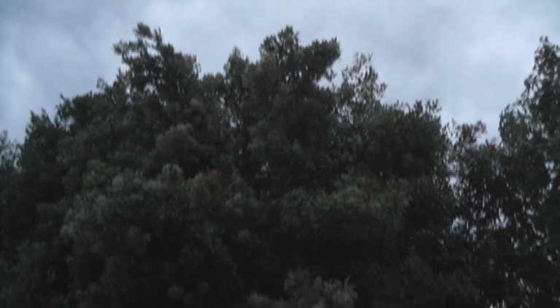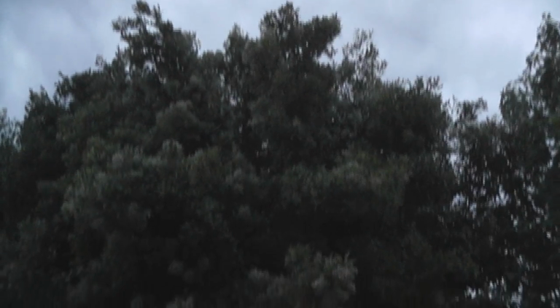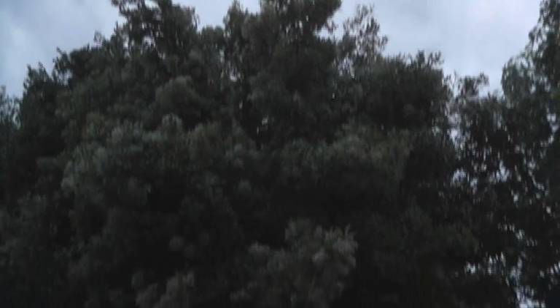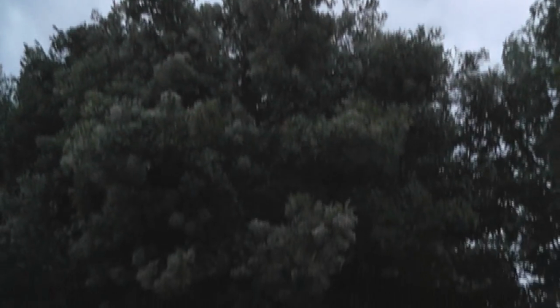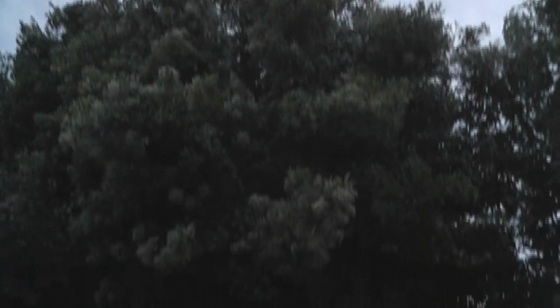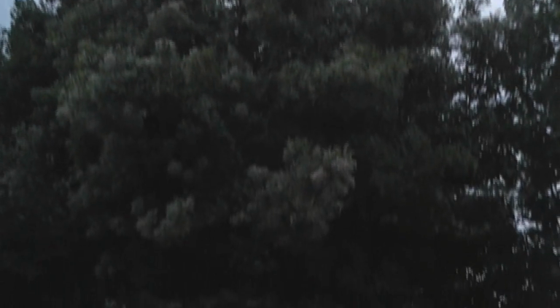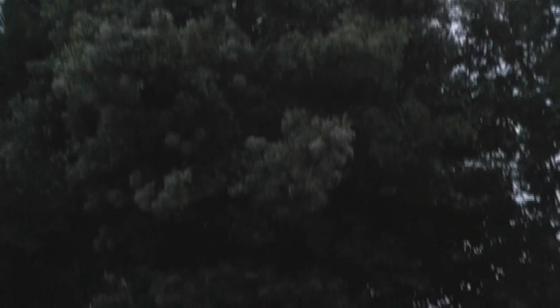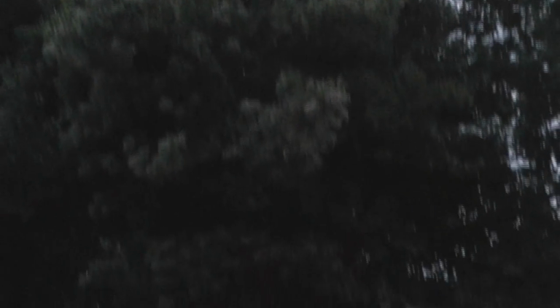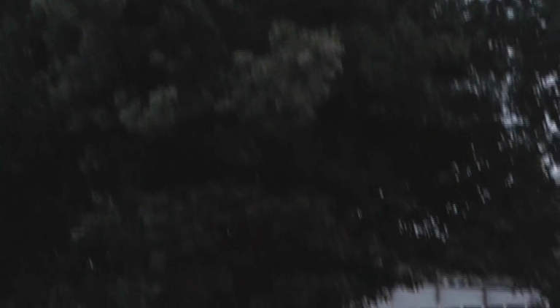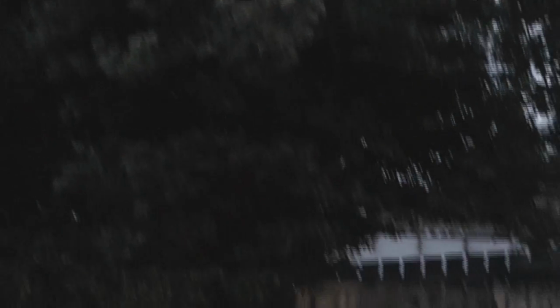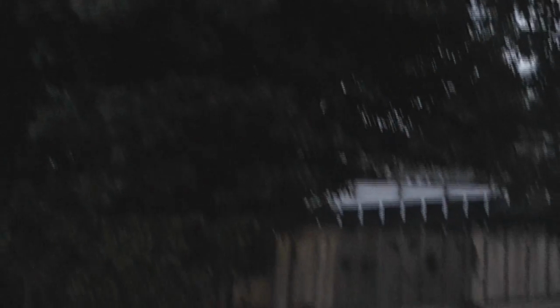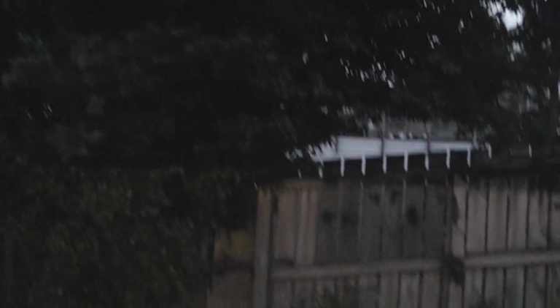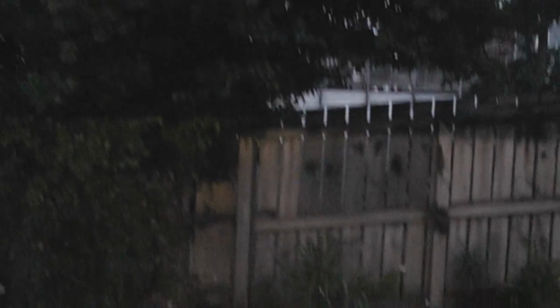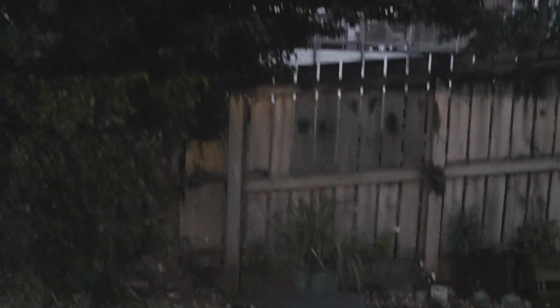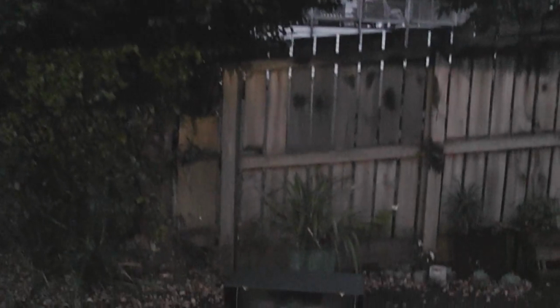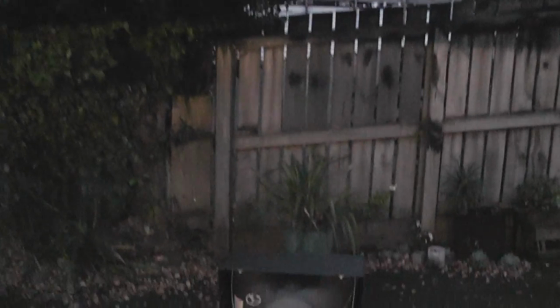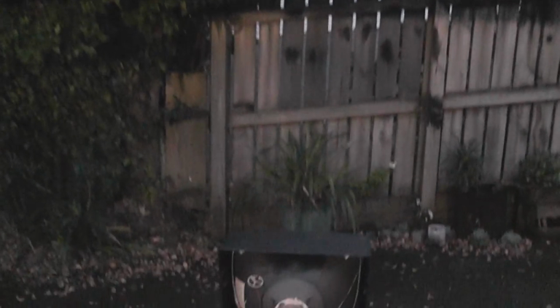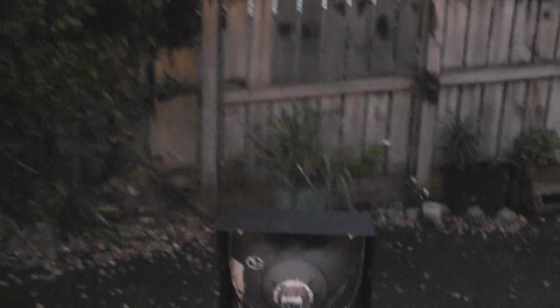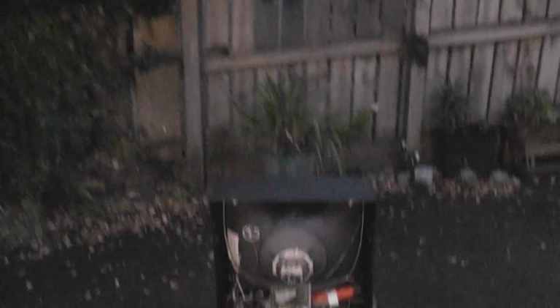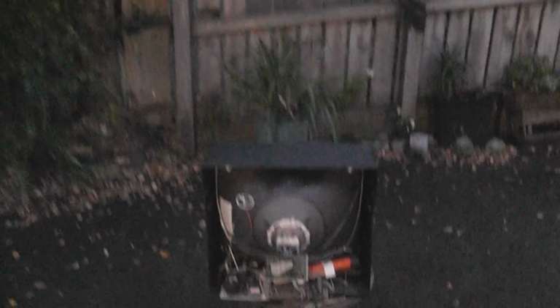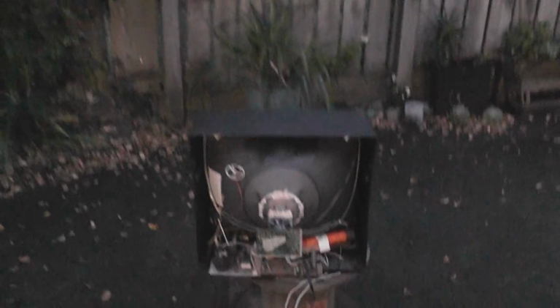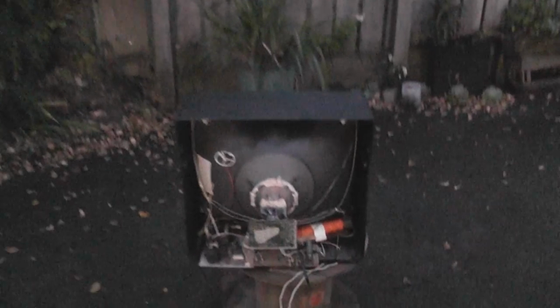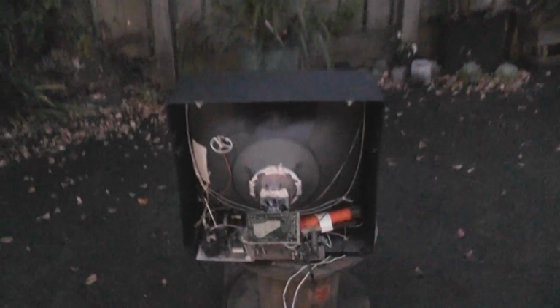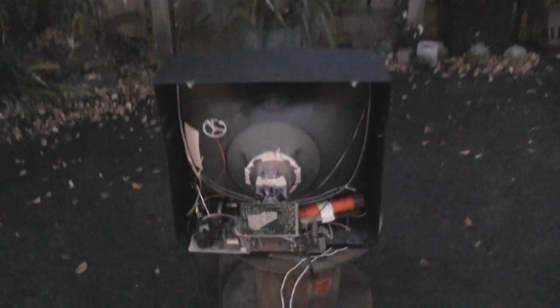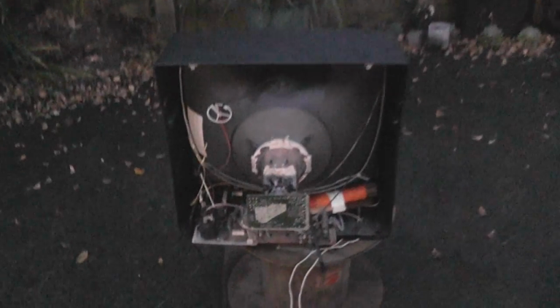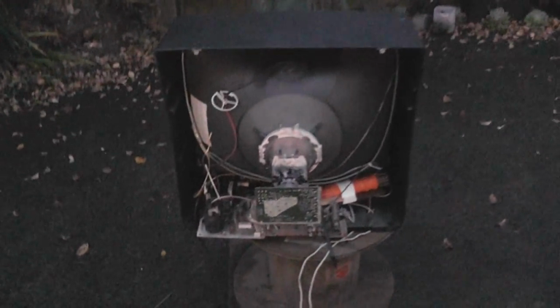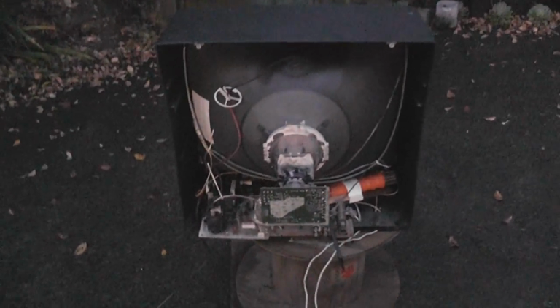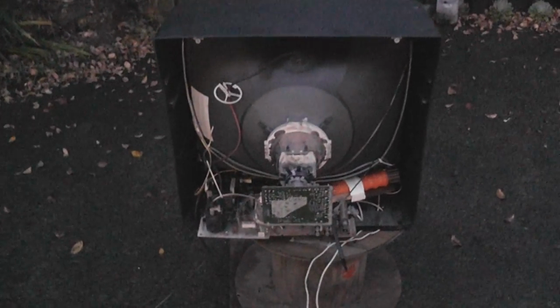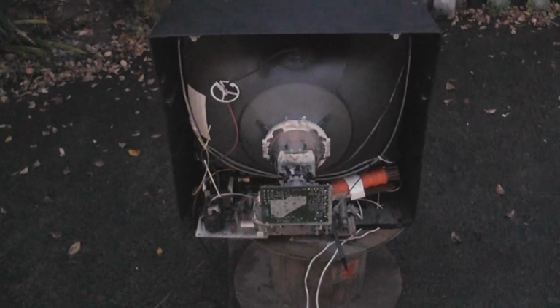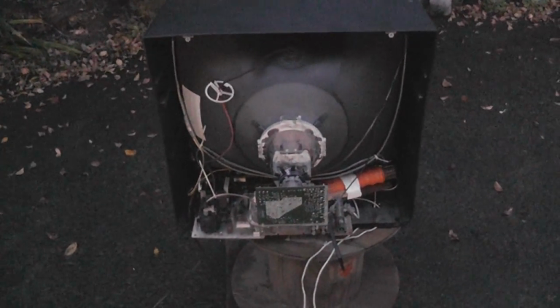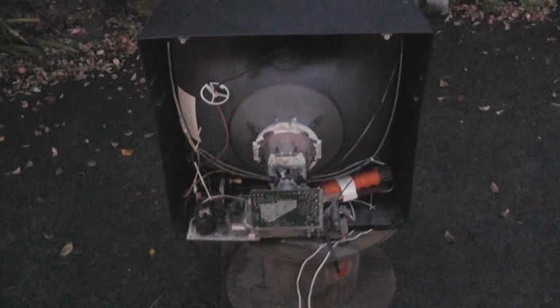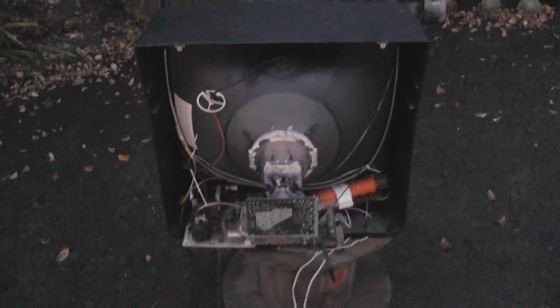Hi viewers, it's early in the morning, about 5:30am. I'm just going to modify this TV.